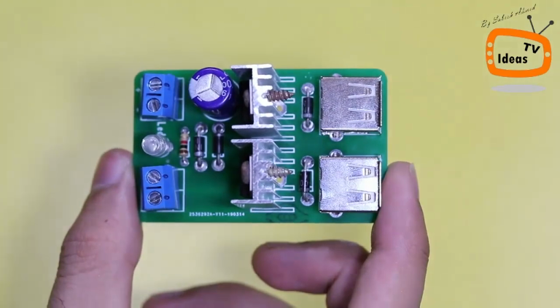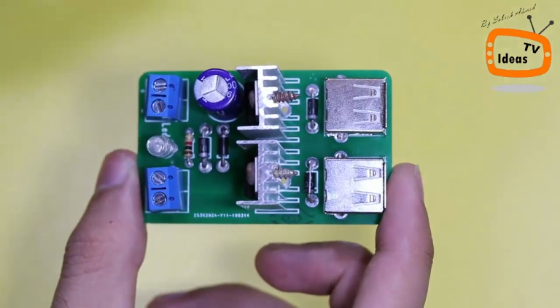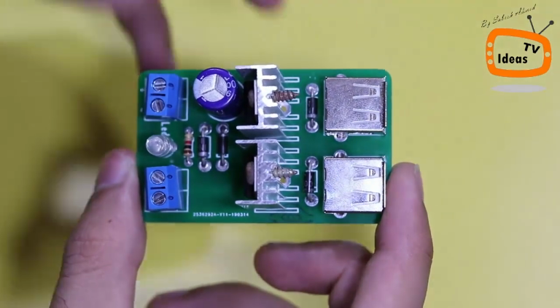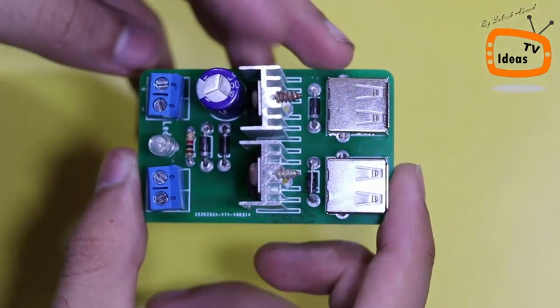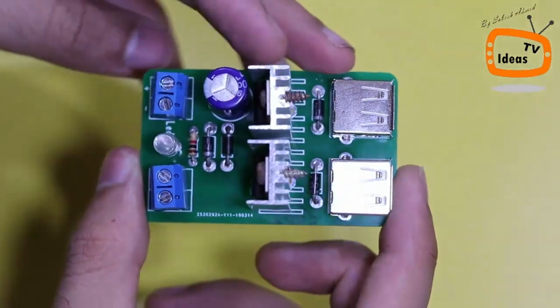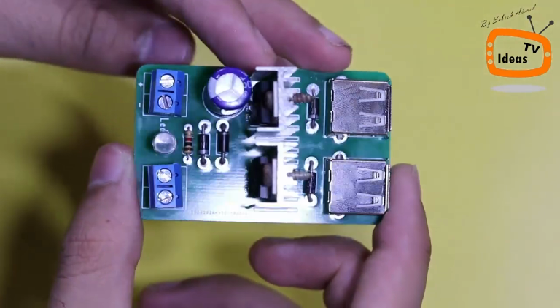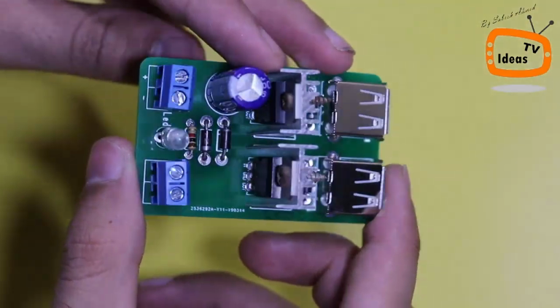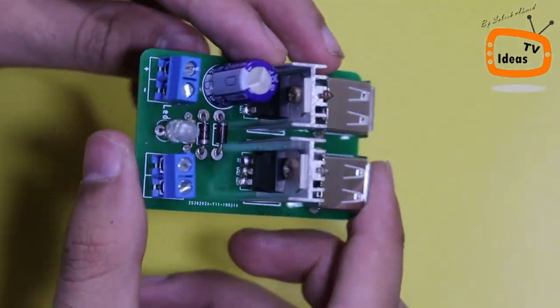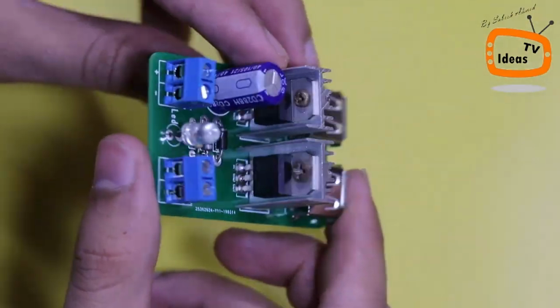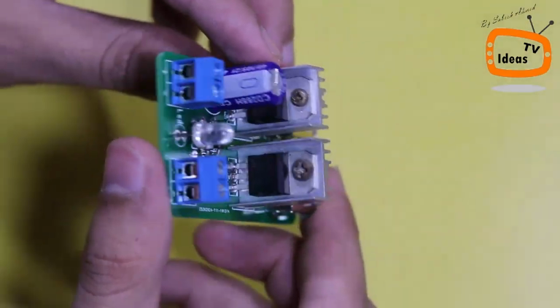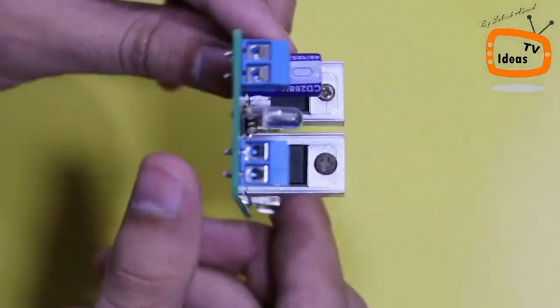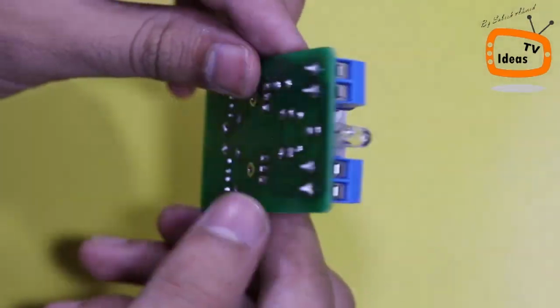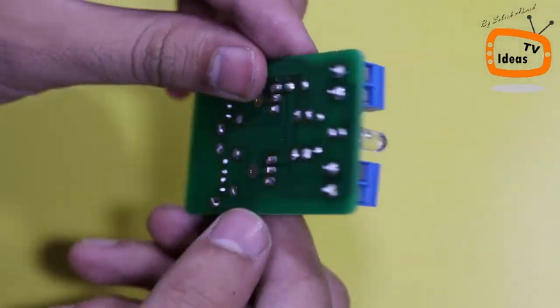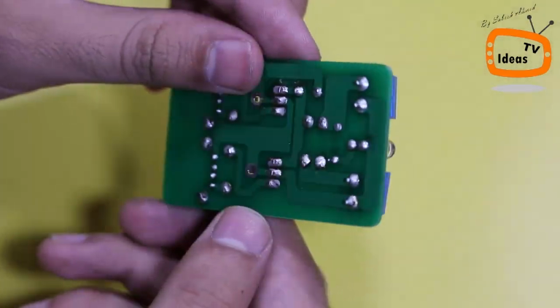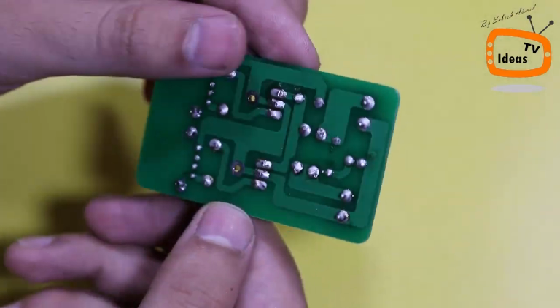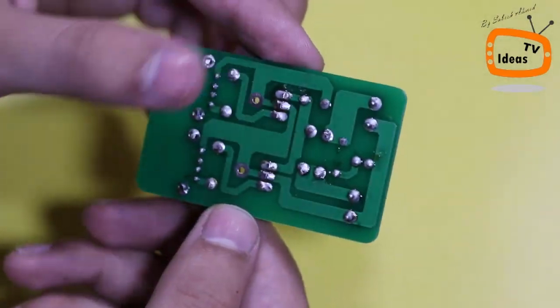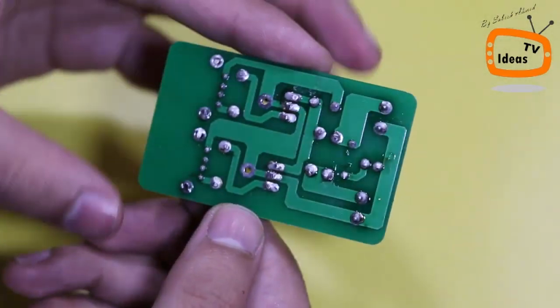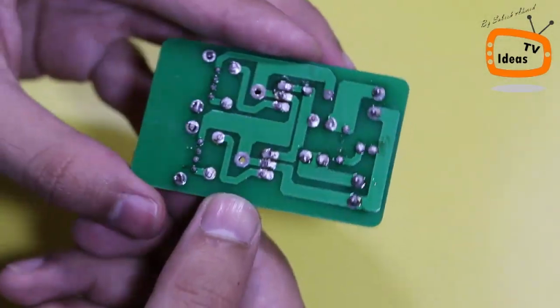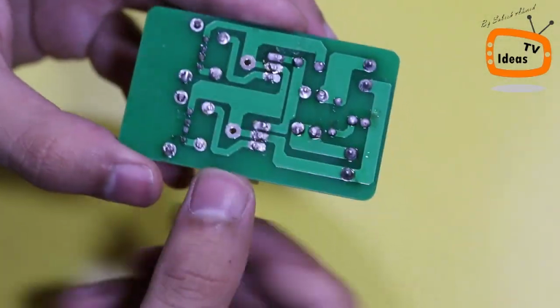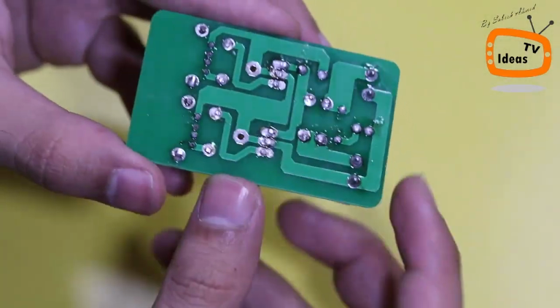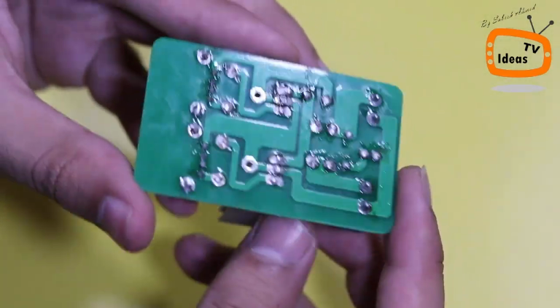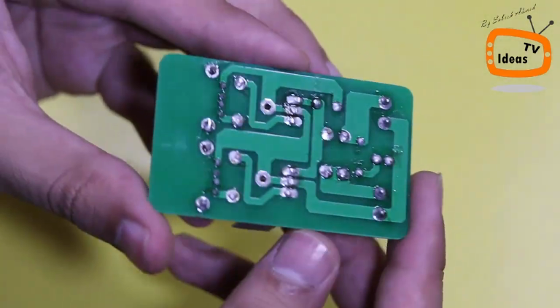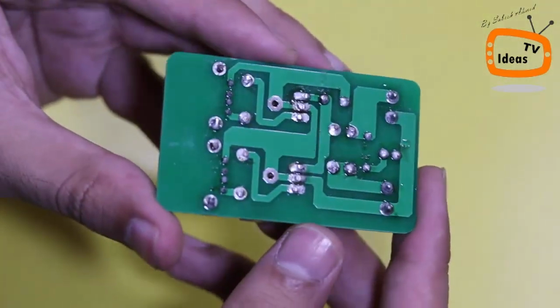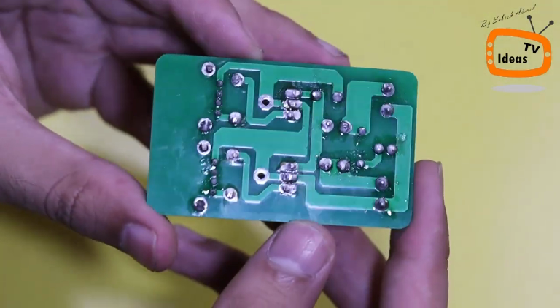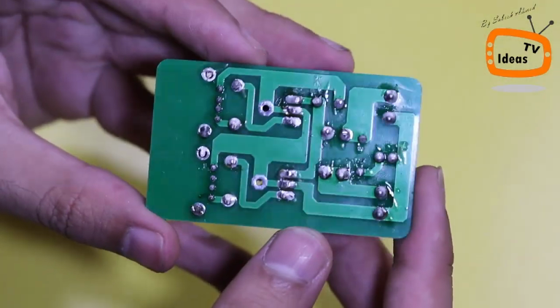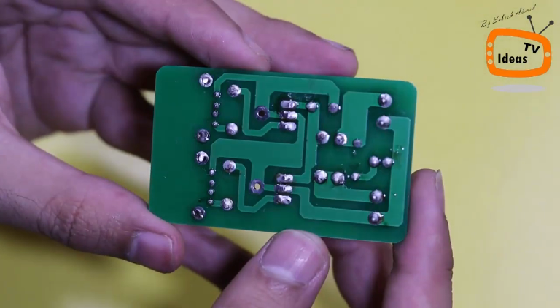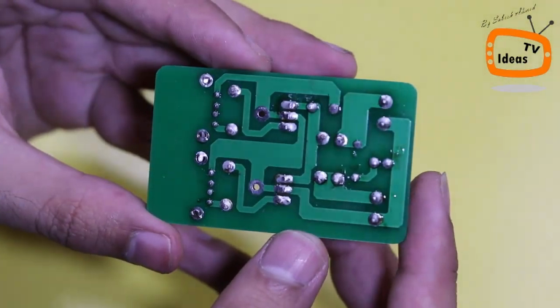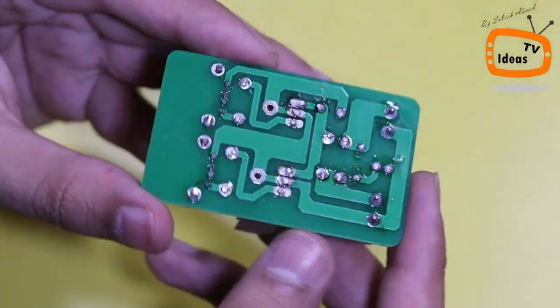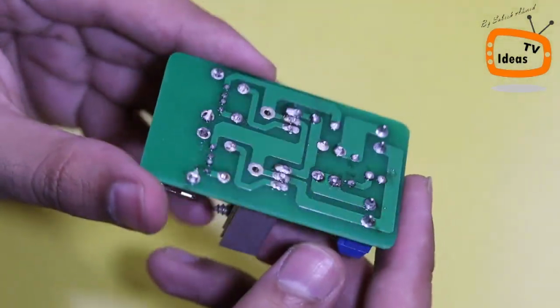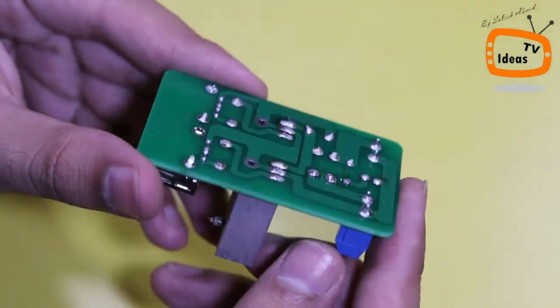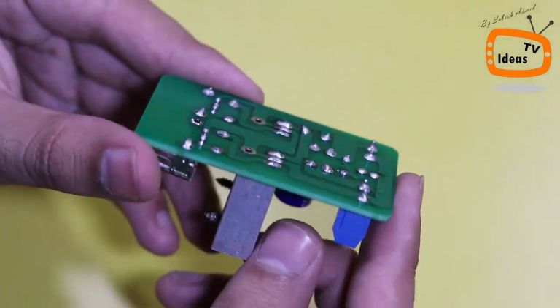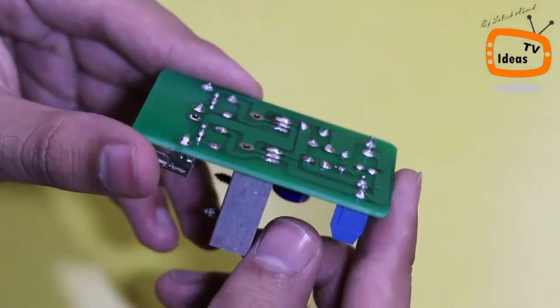Our circuit is ready. Now let me show you how it looks.